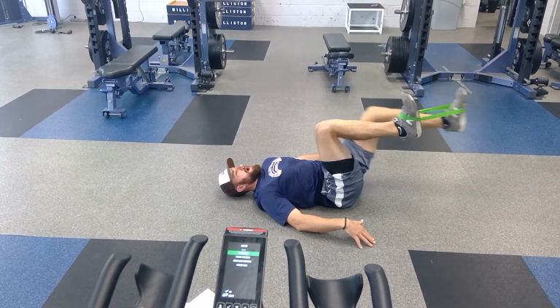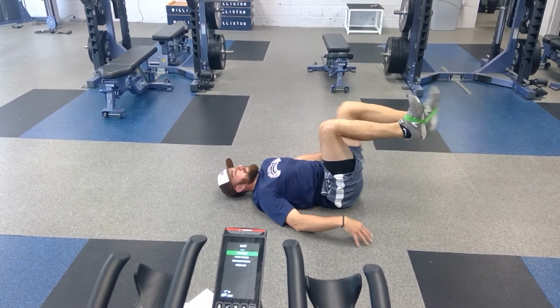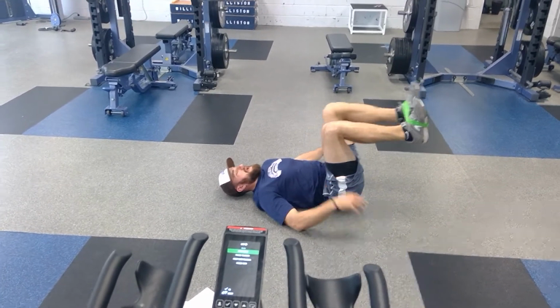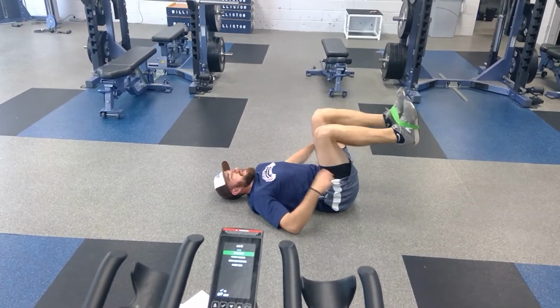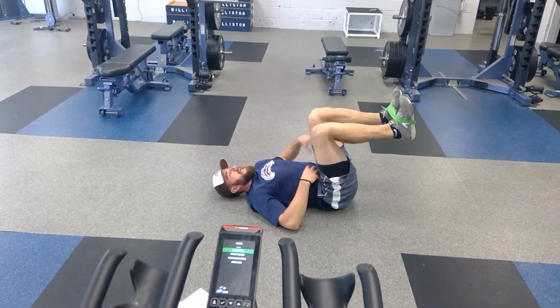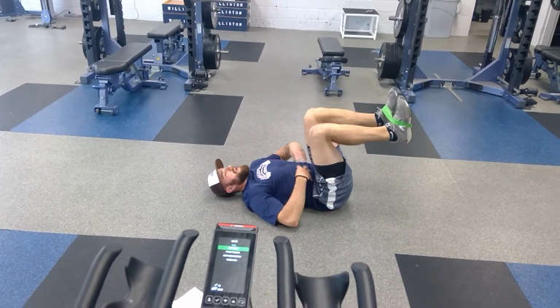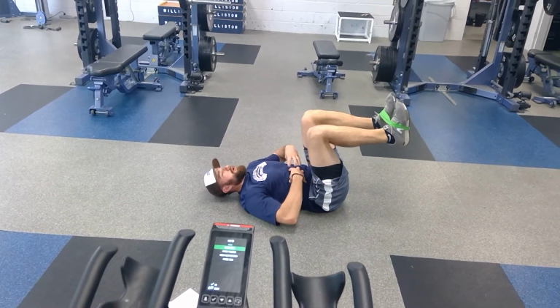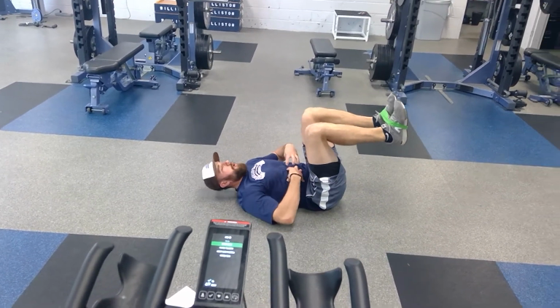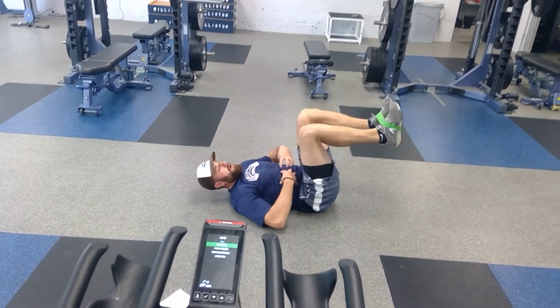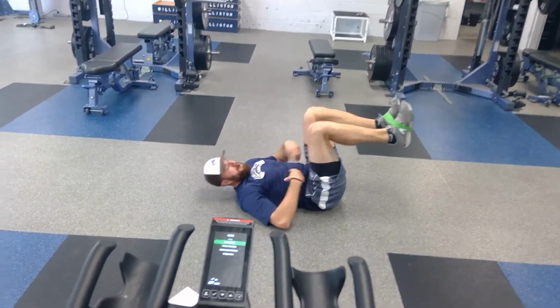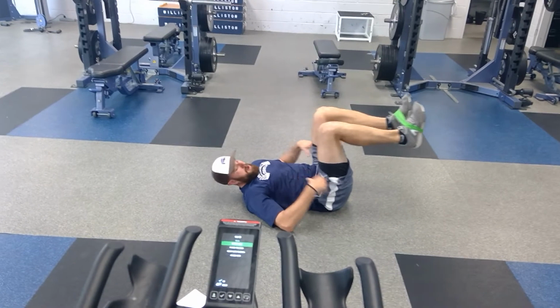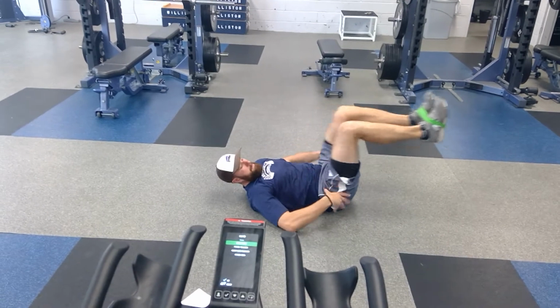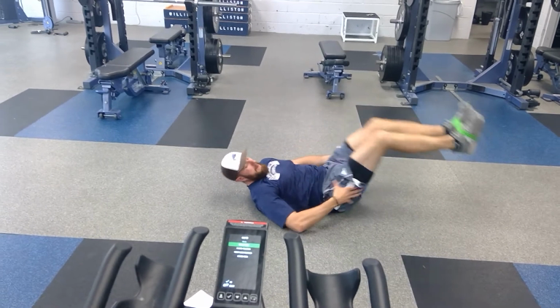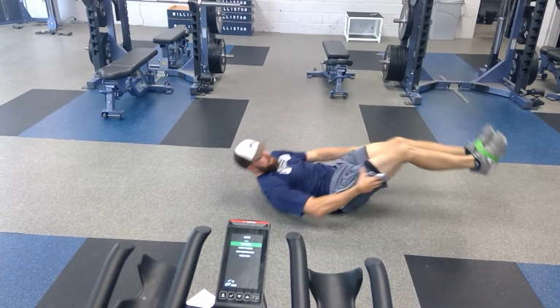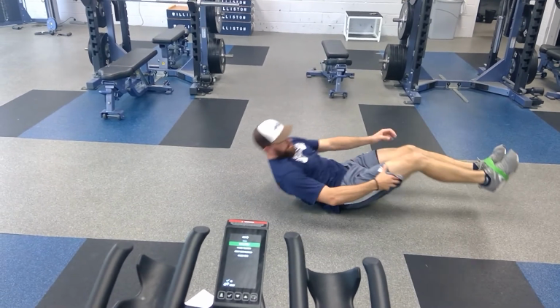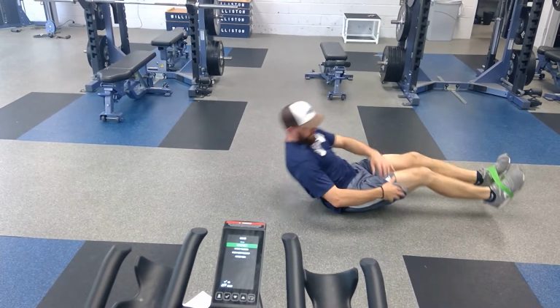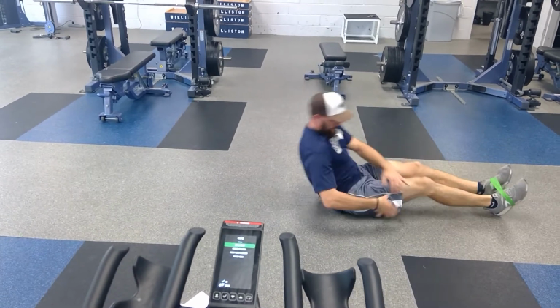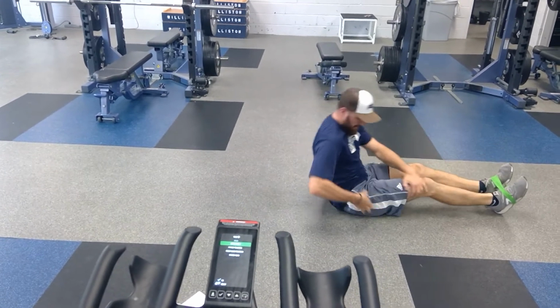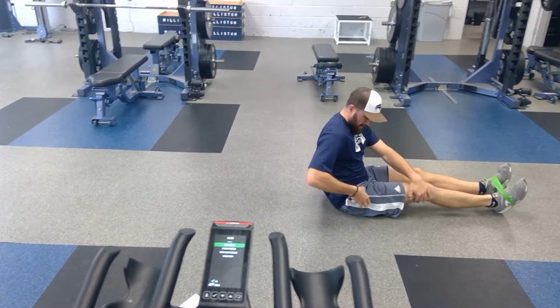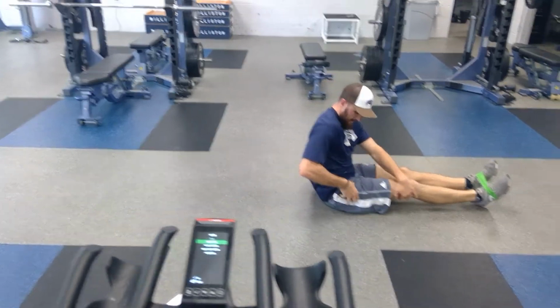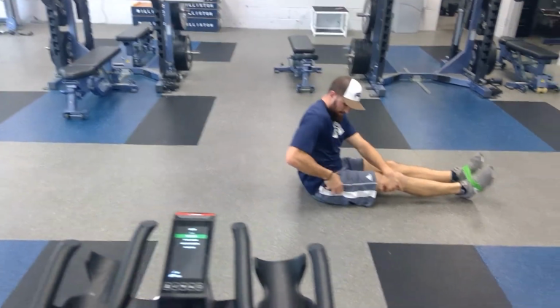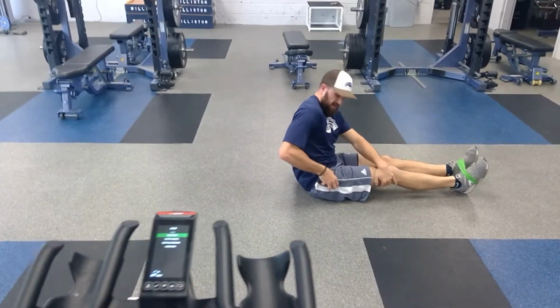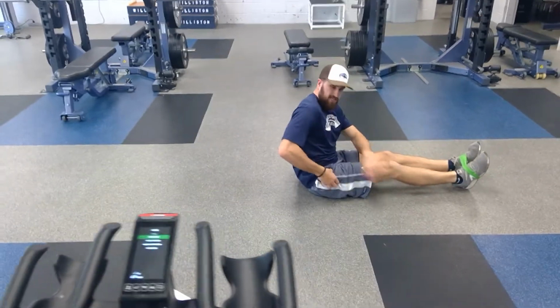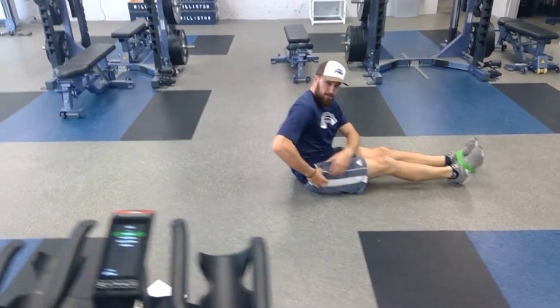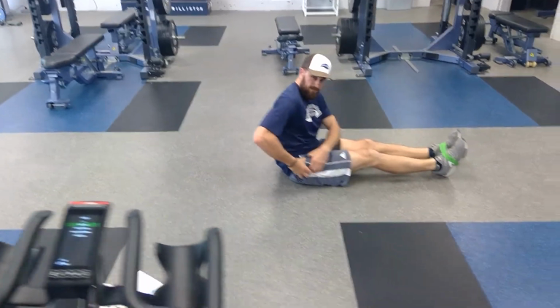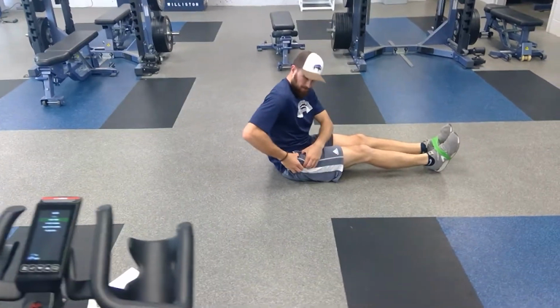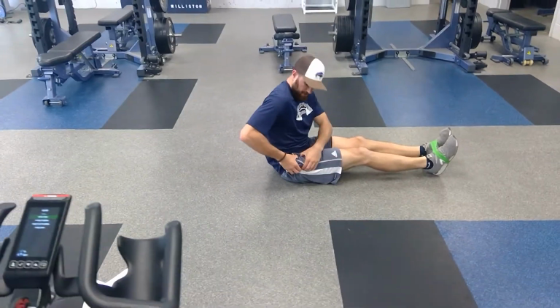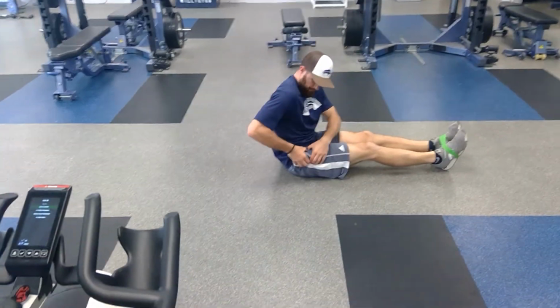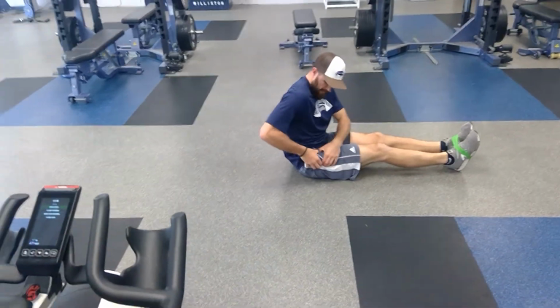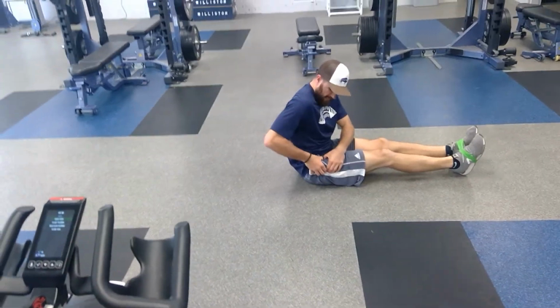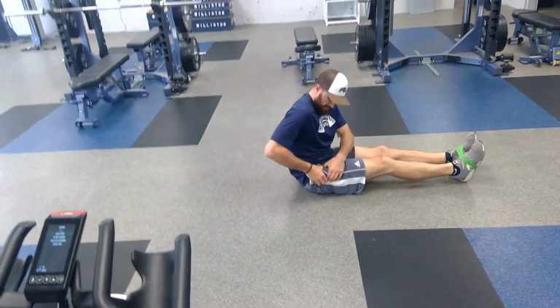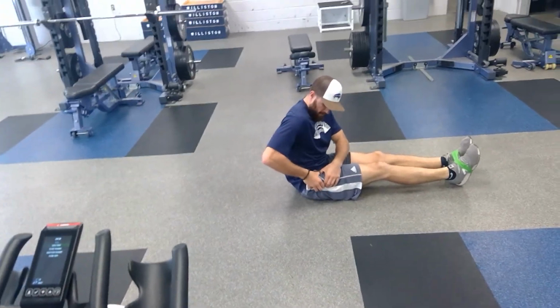I'm getting a lot of core but I'm also getting my hip flexor muscle, which is right in here.